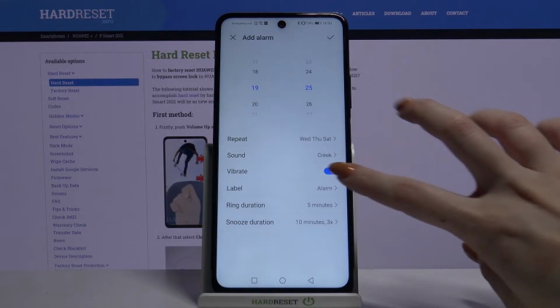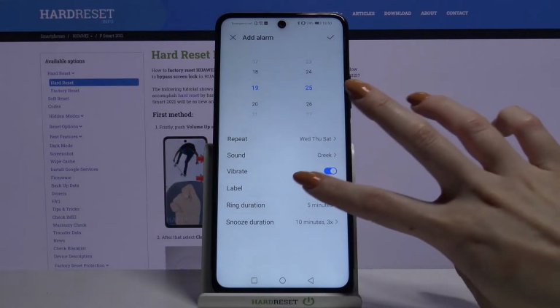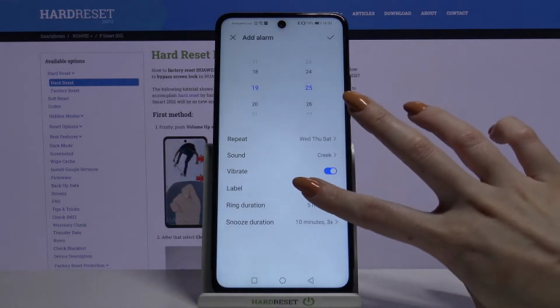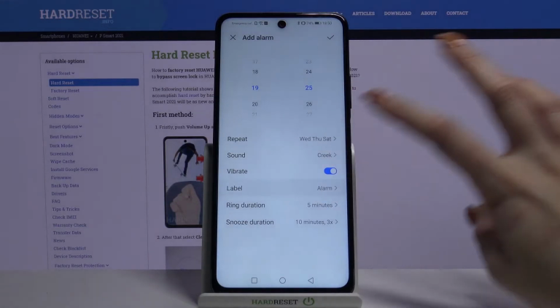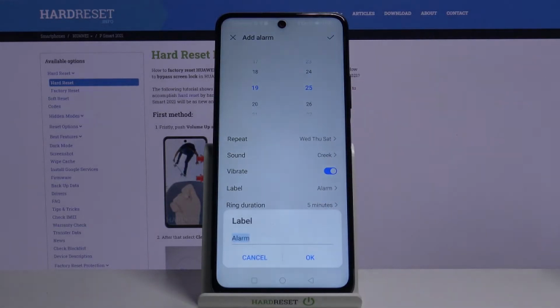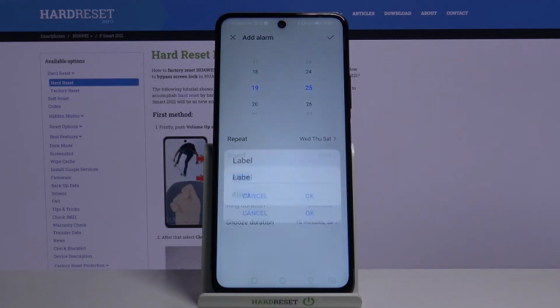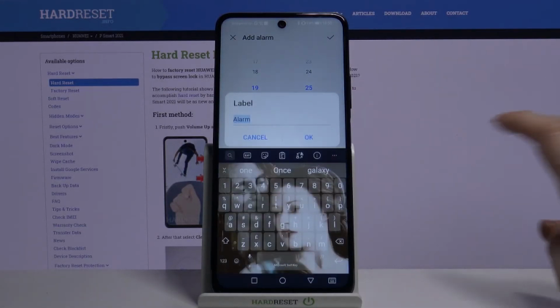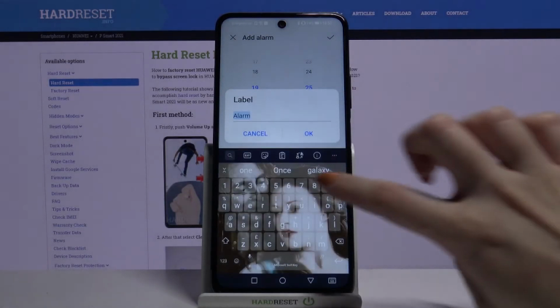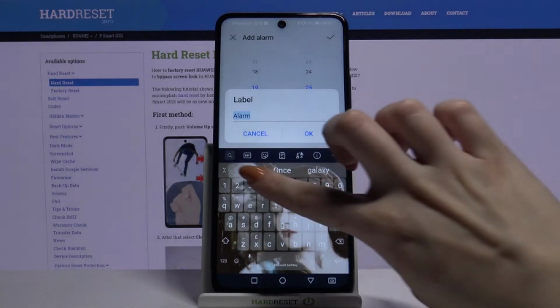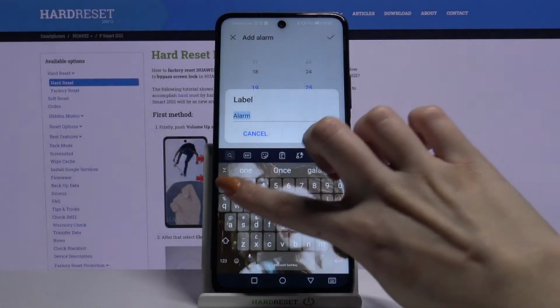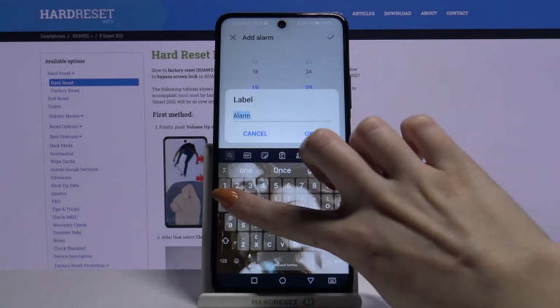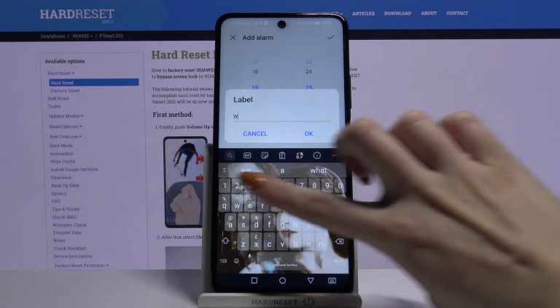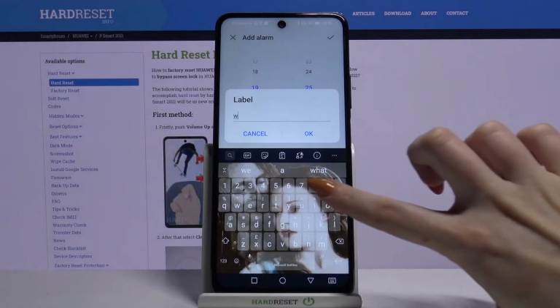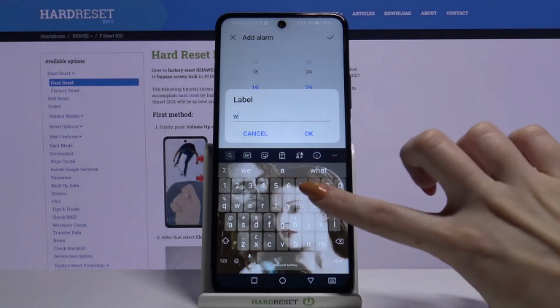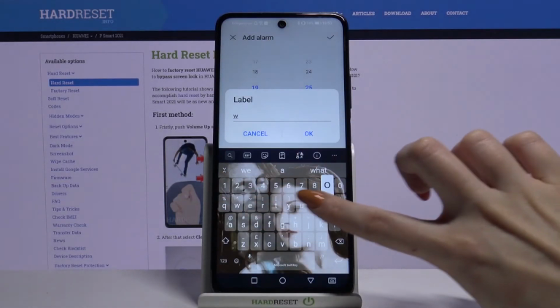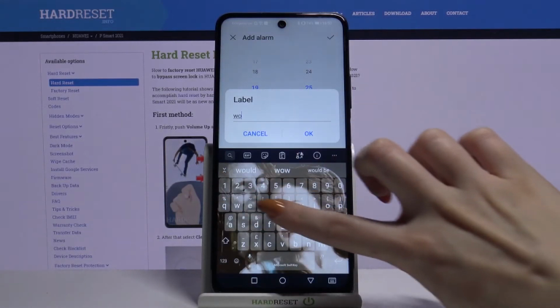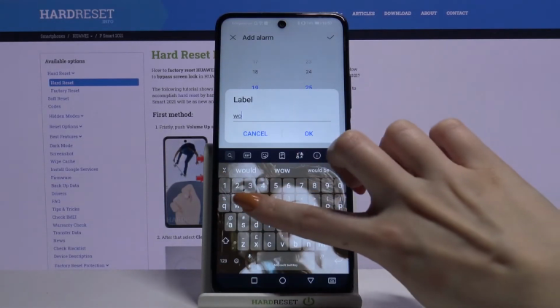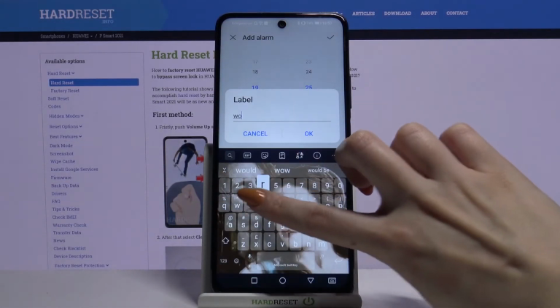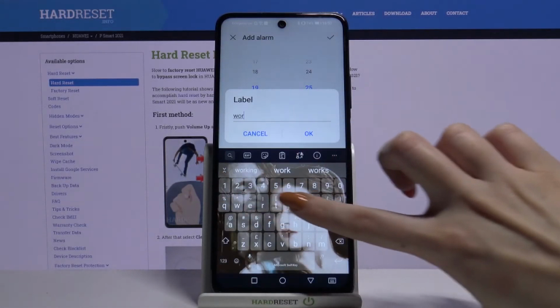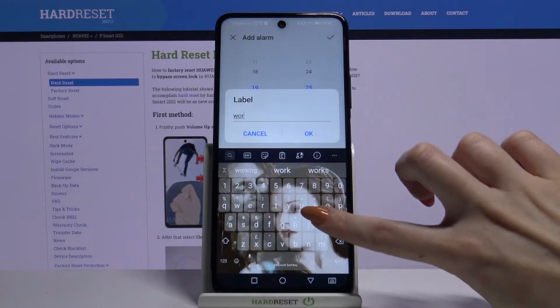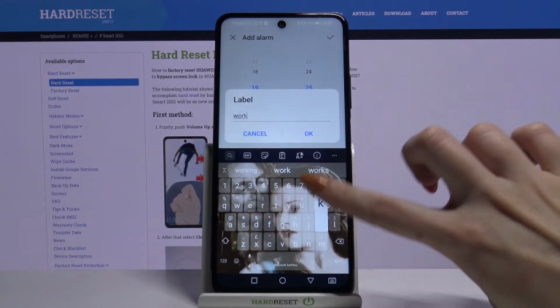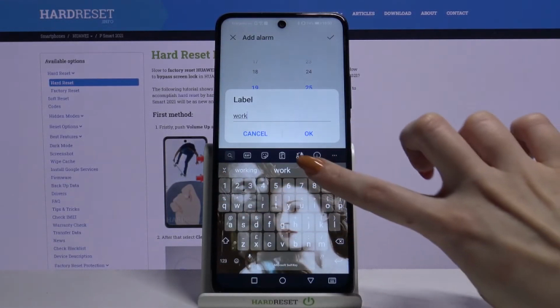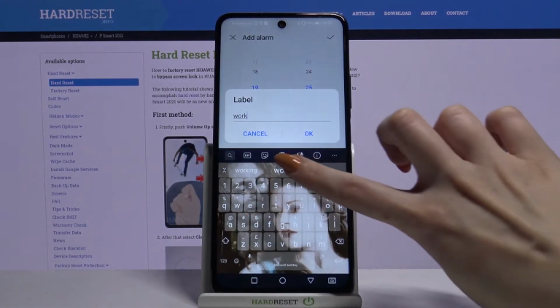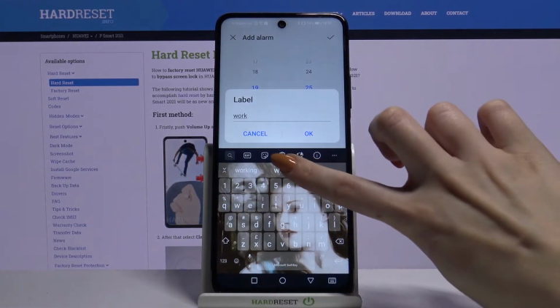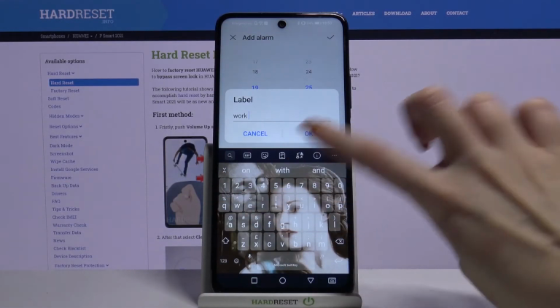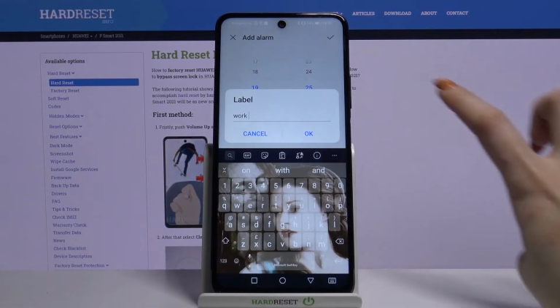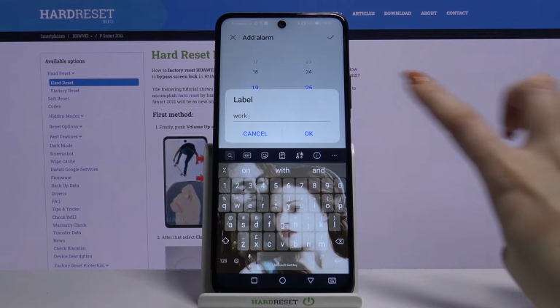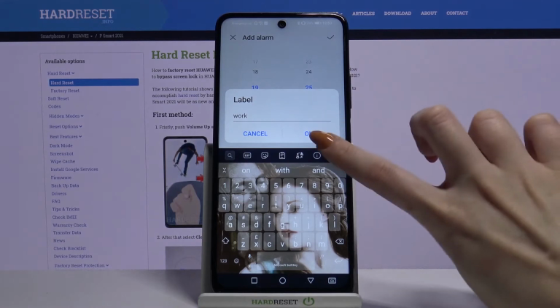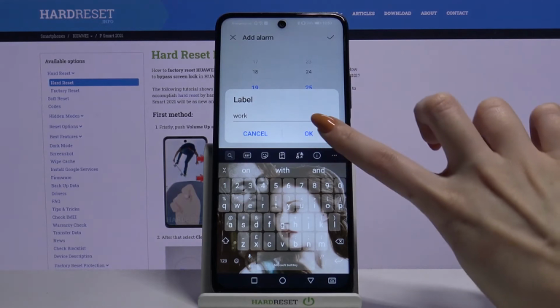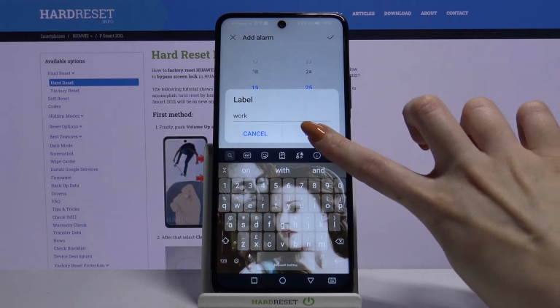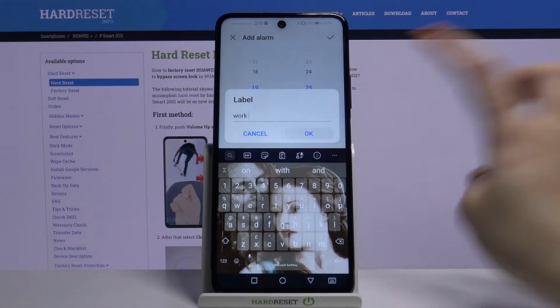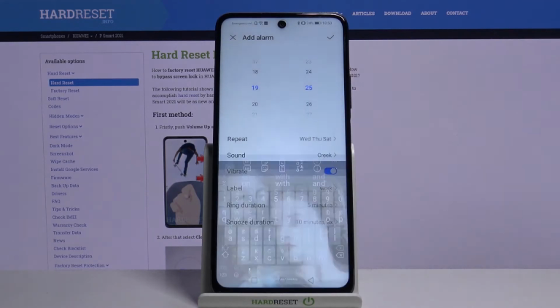Tap Label and label your alarm. When you're done, click OK.